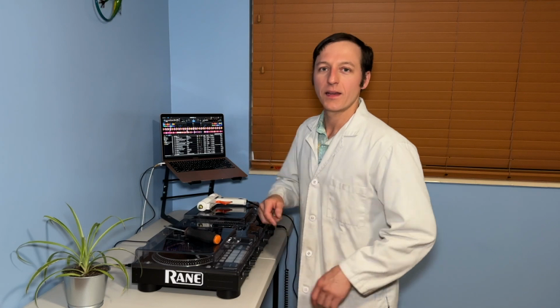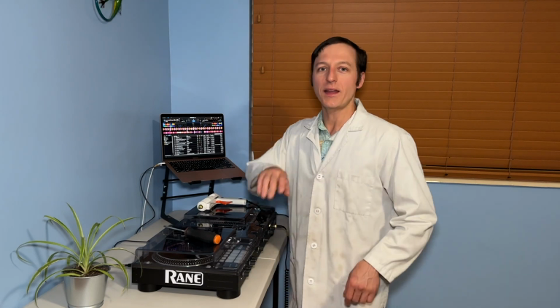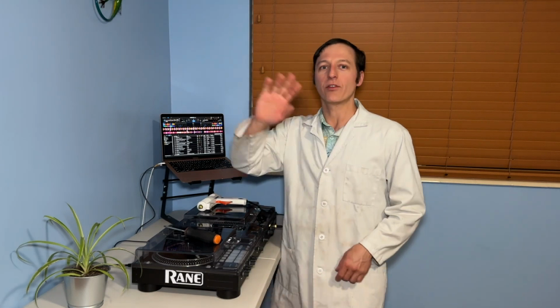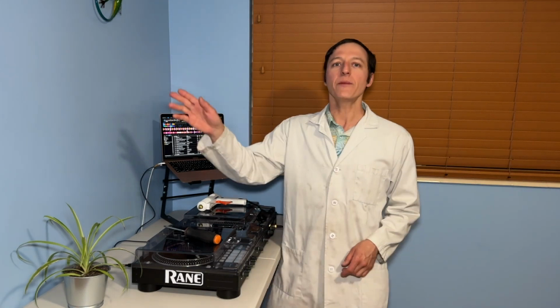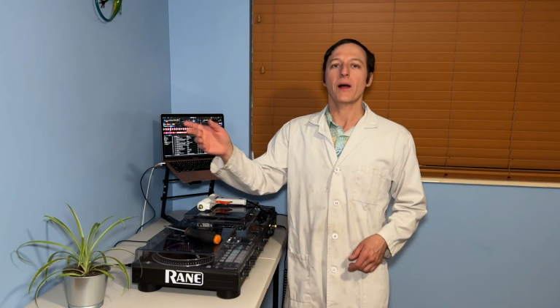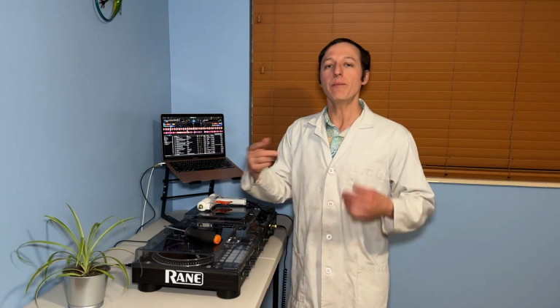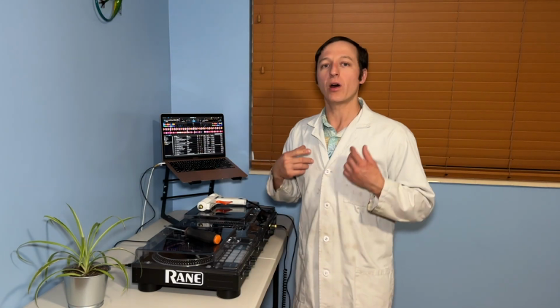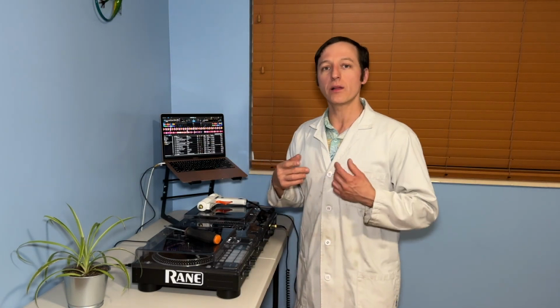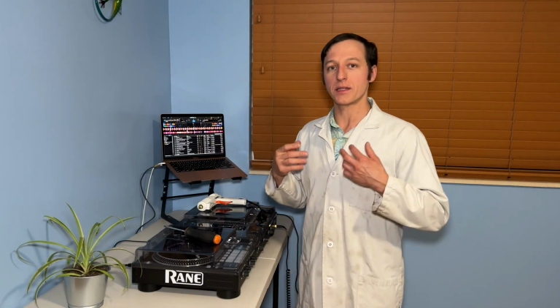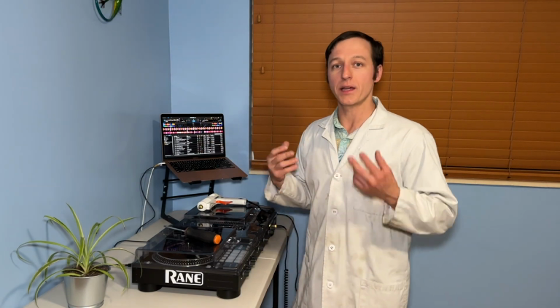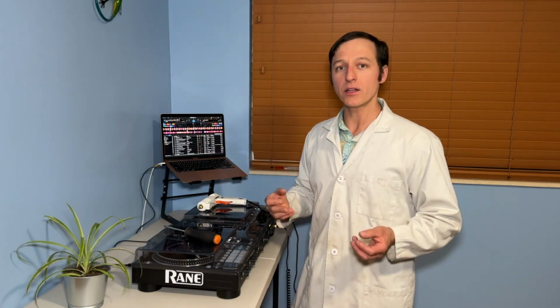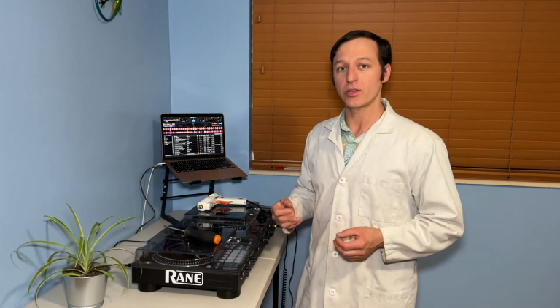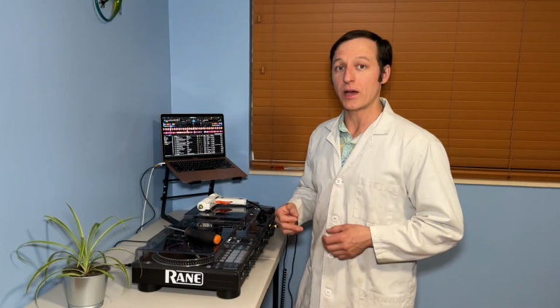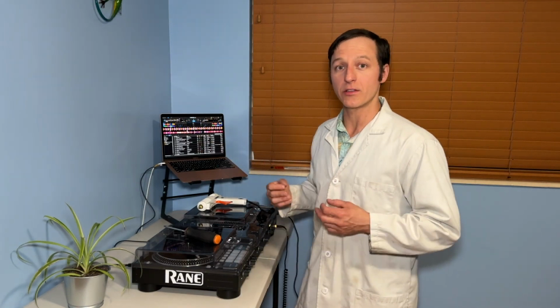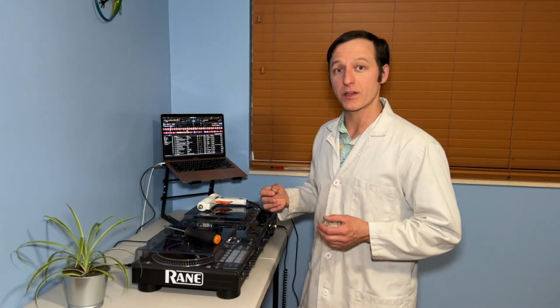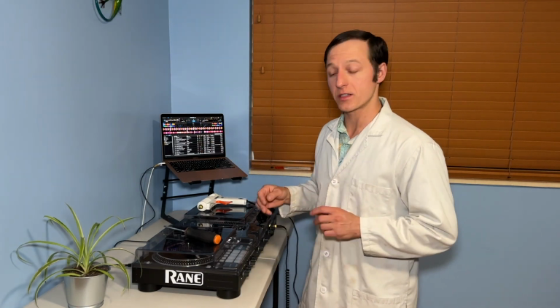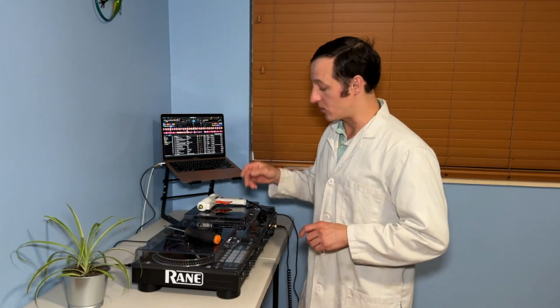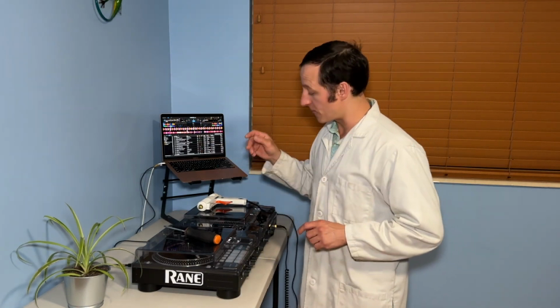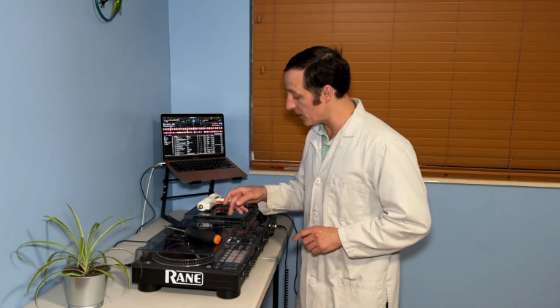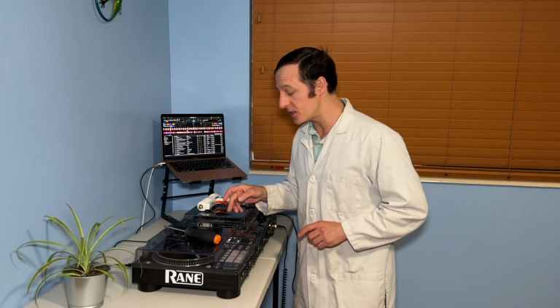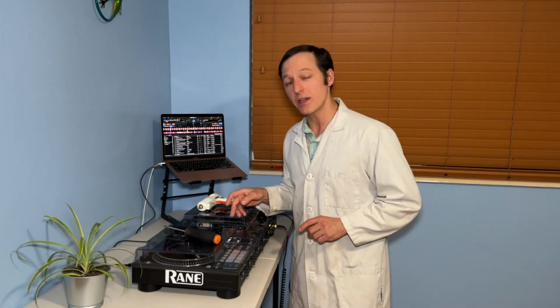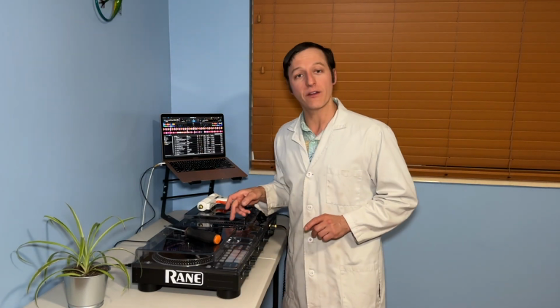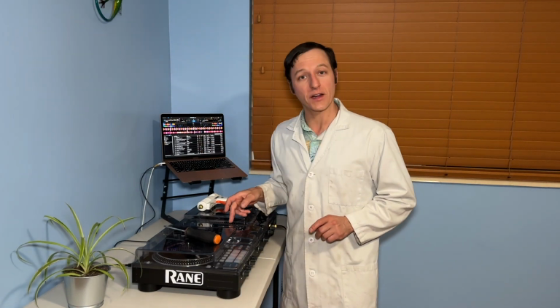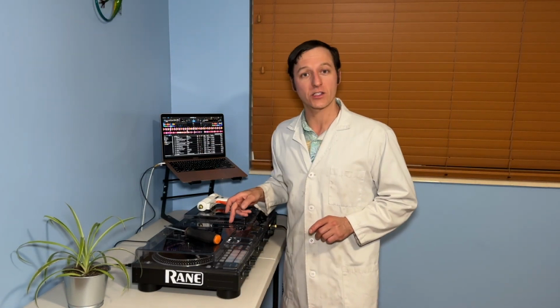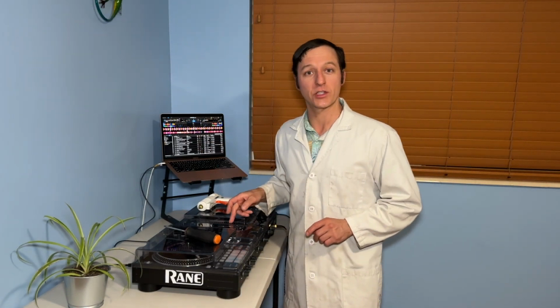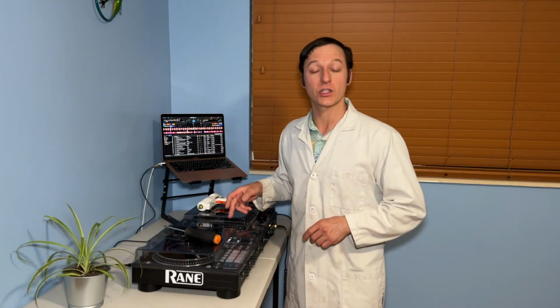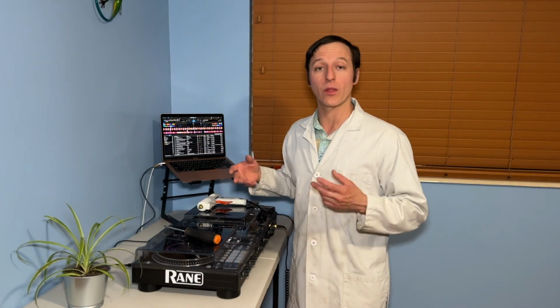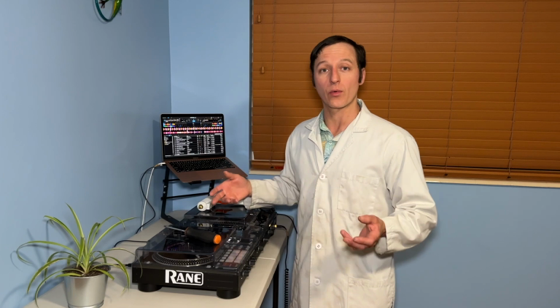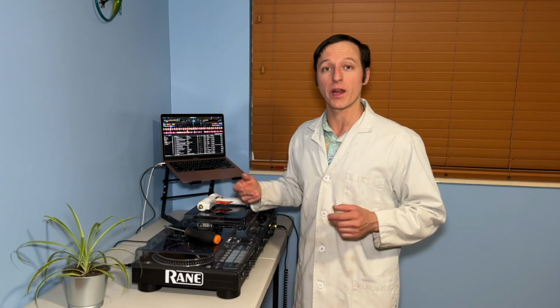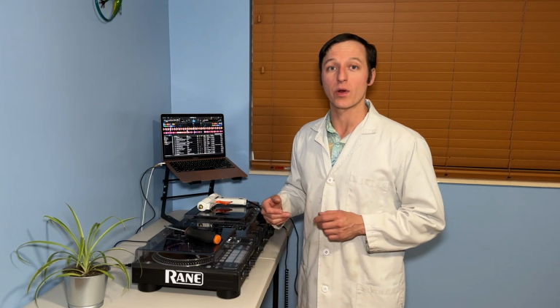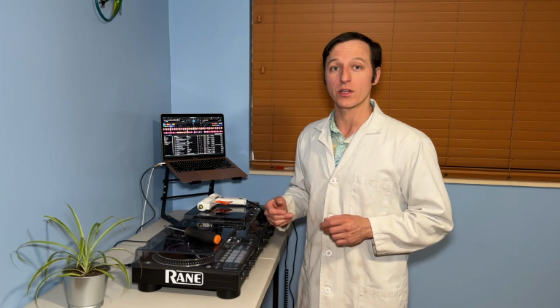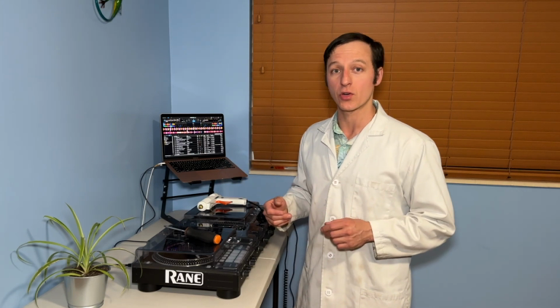Hey everyone, I'm Paul, and today I'll show you how to fix those flimsy FX switches on the Rane ONE controller.